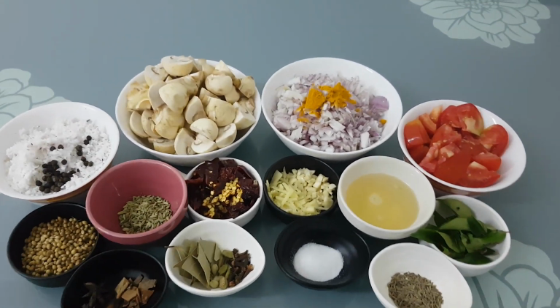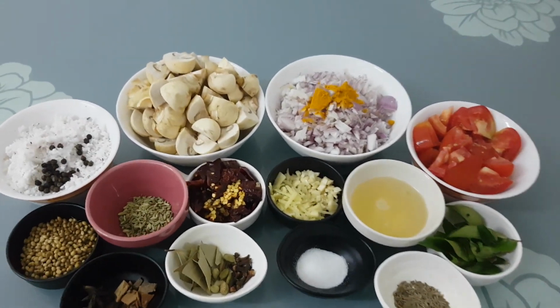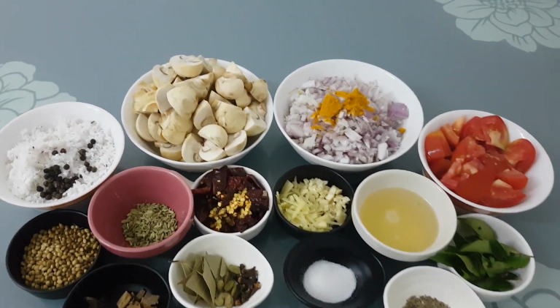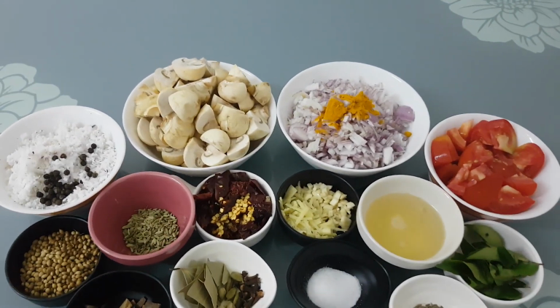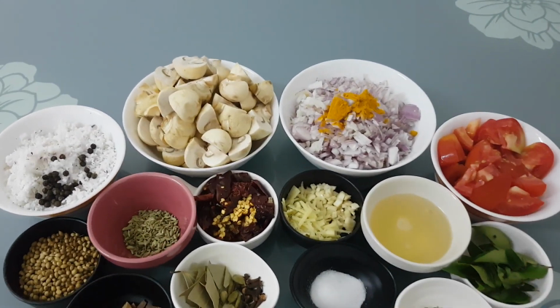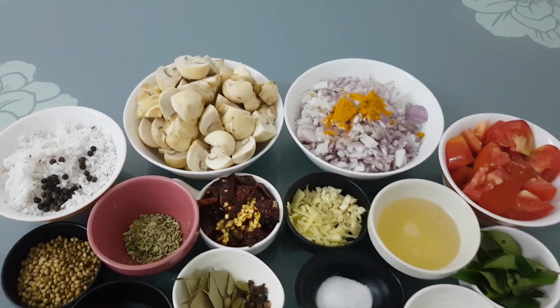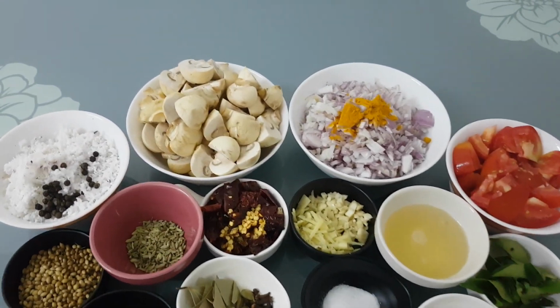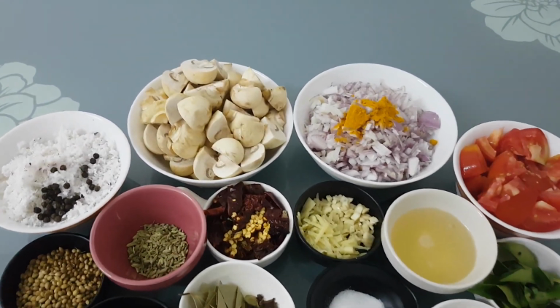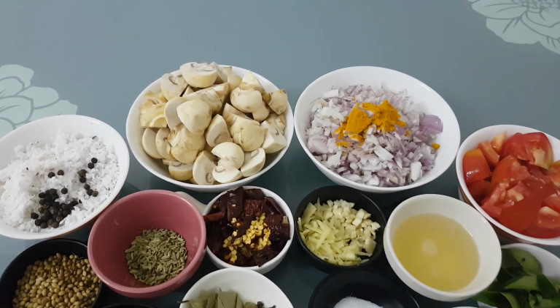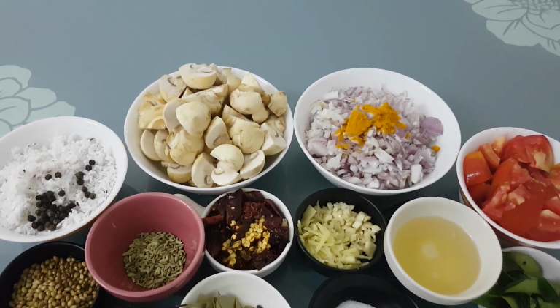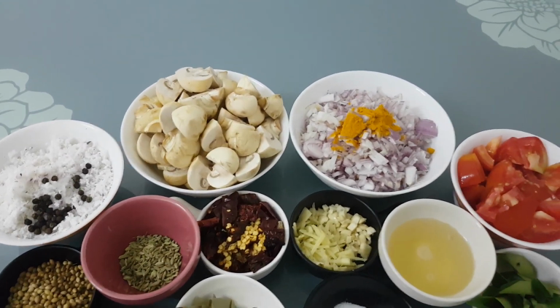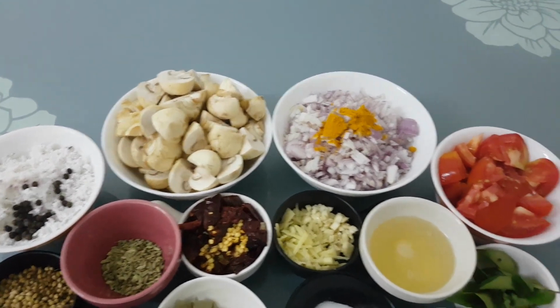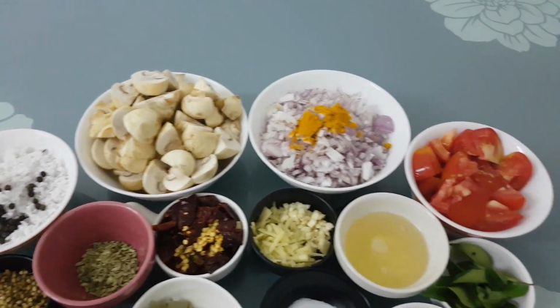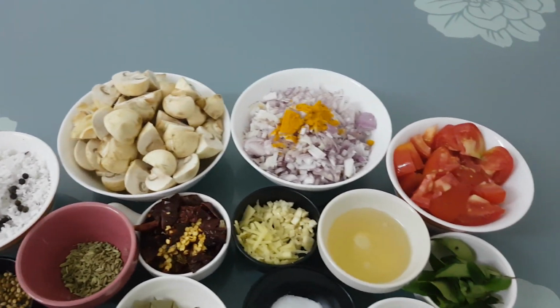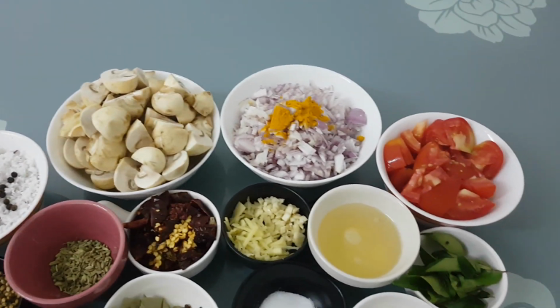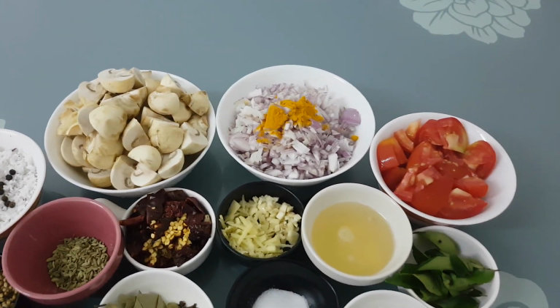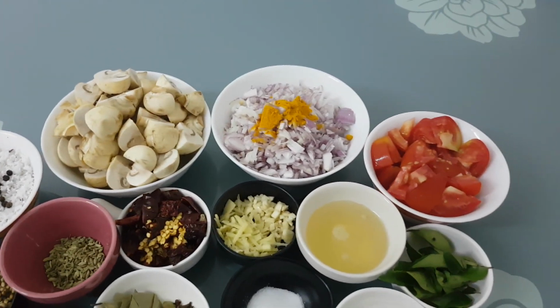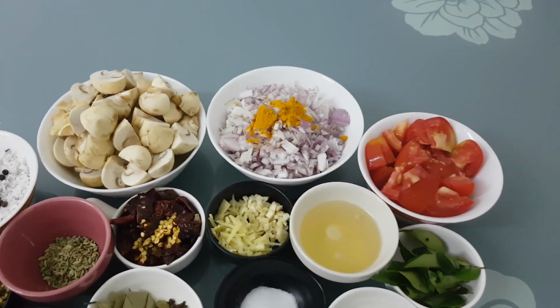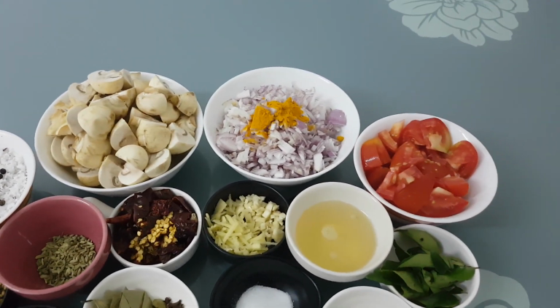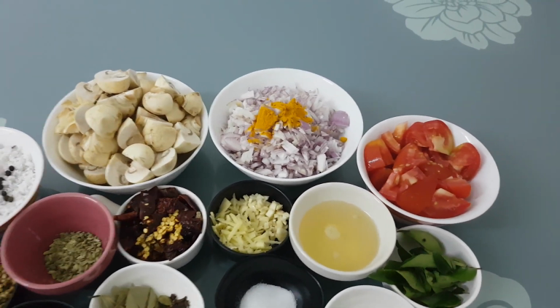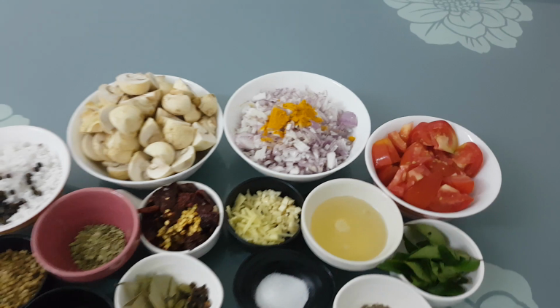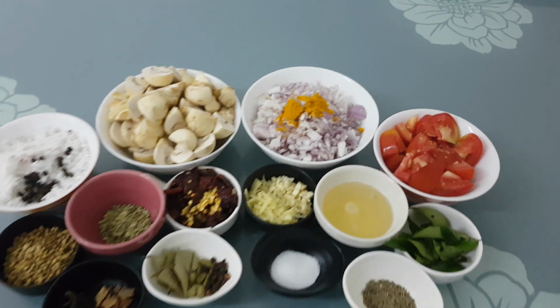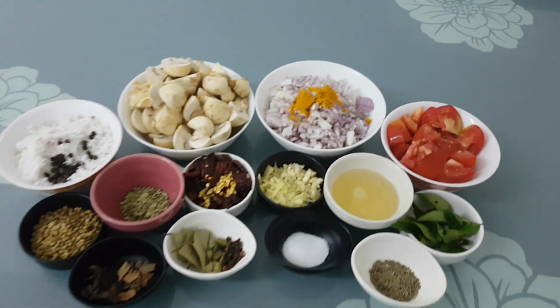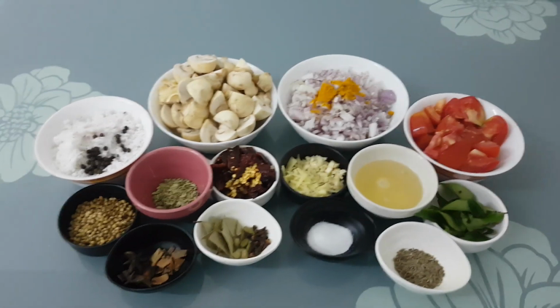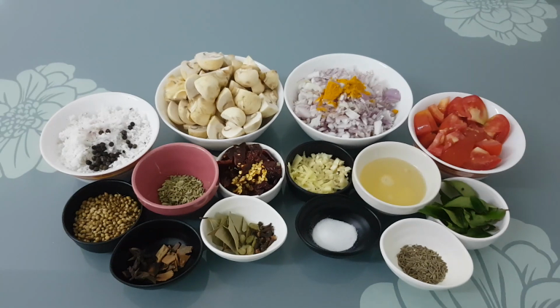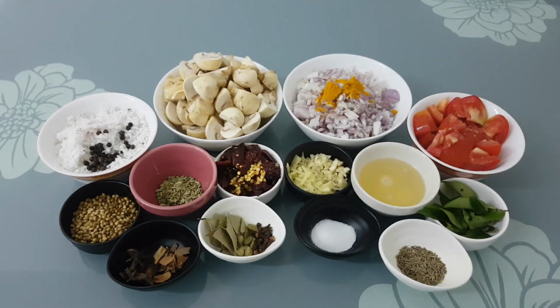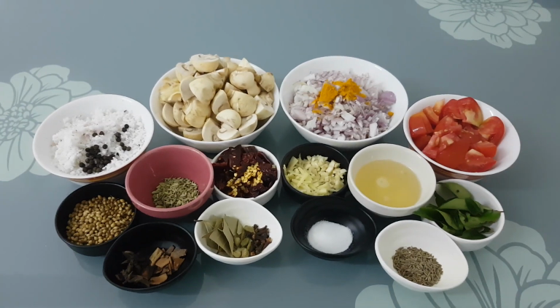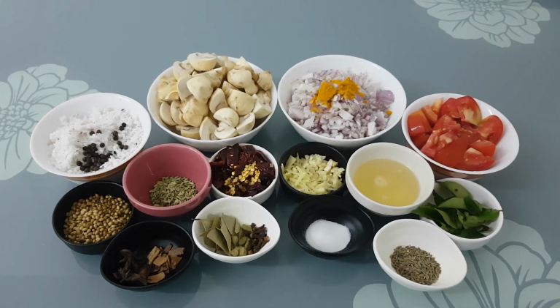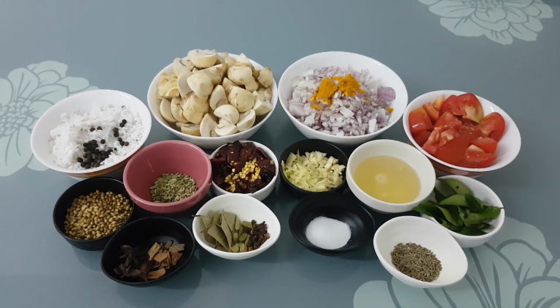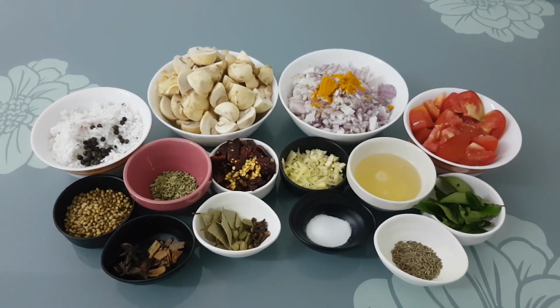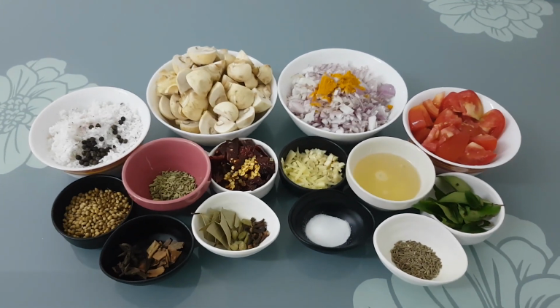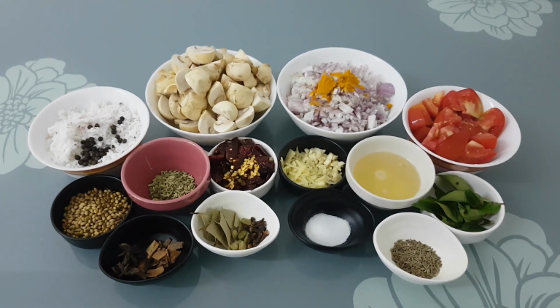Once the mushrooms are cooked, this is a curry.